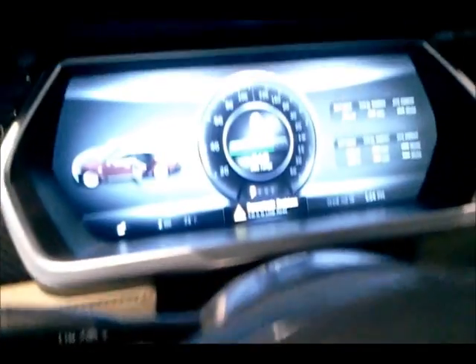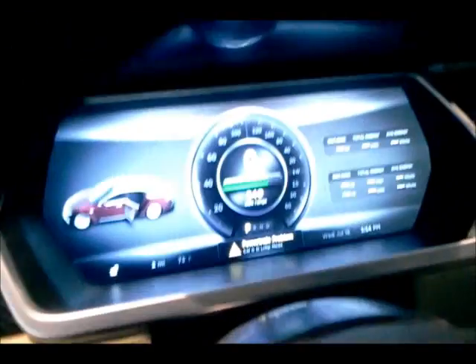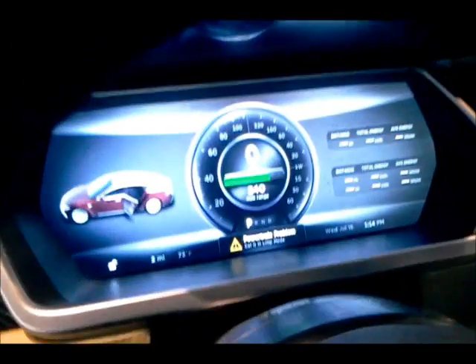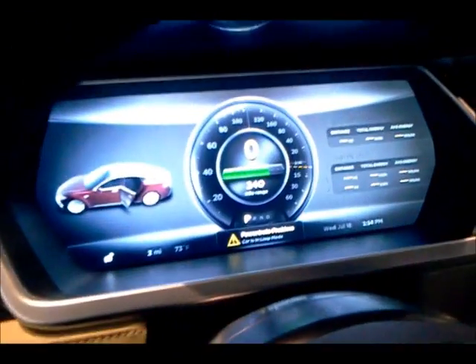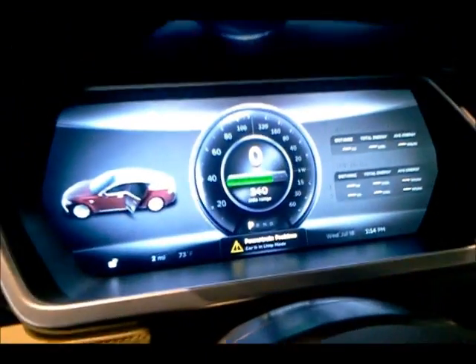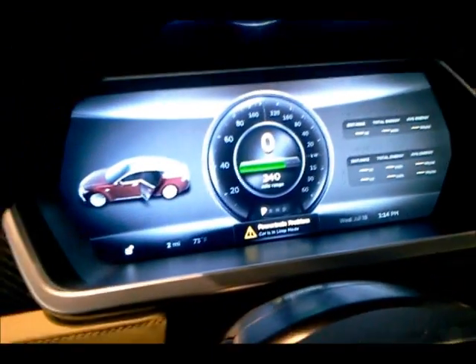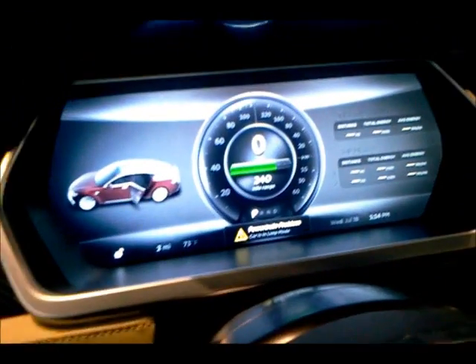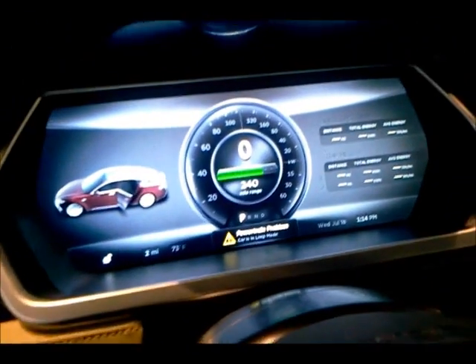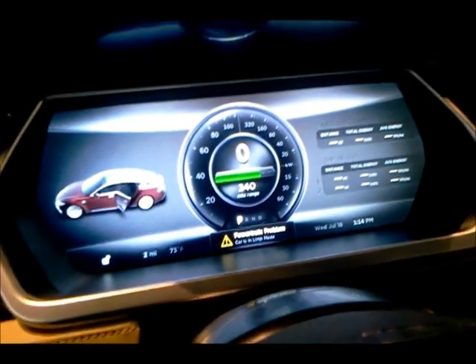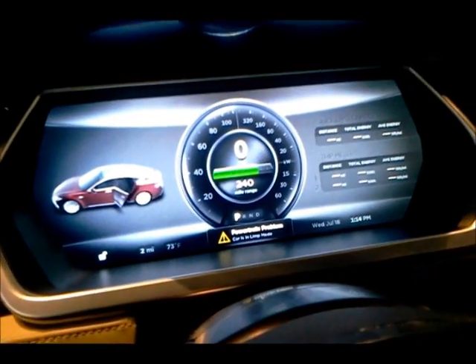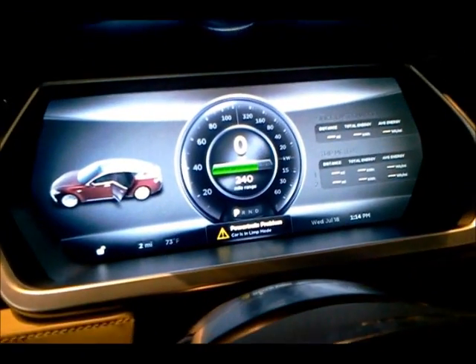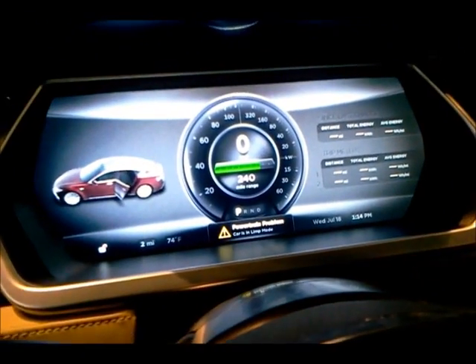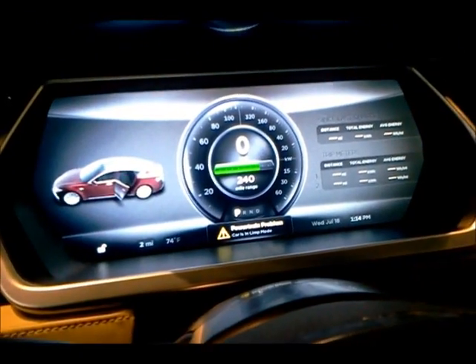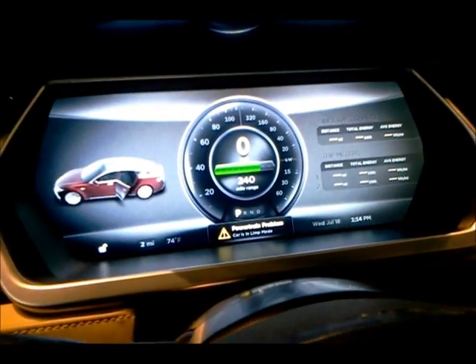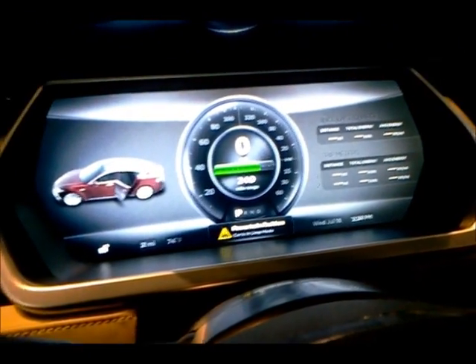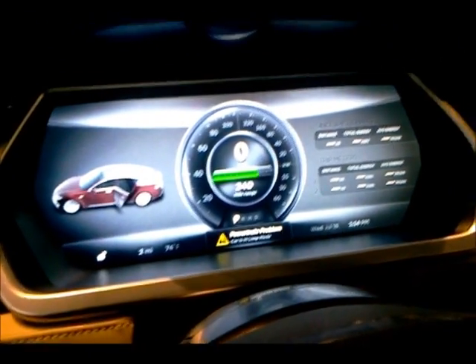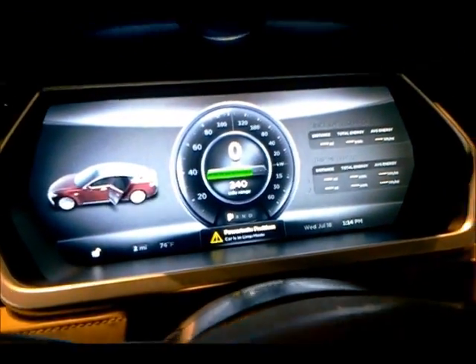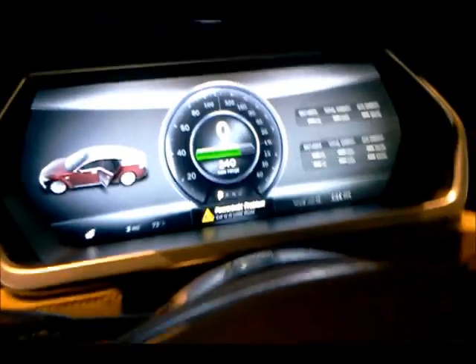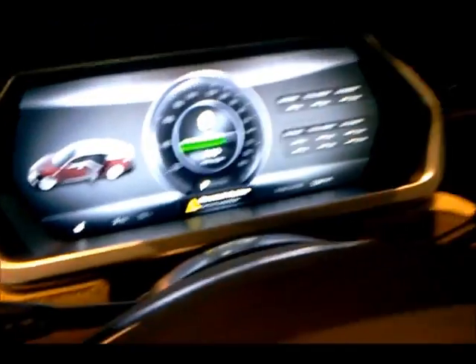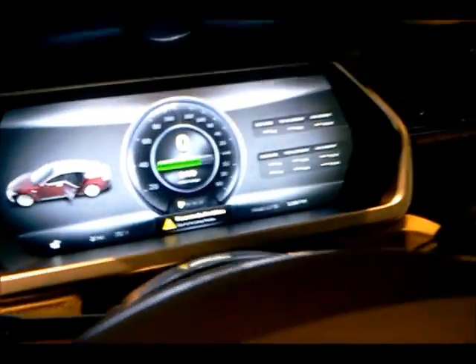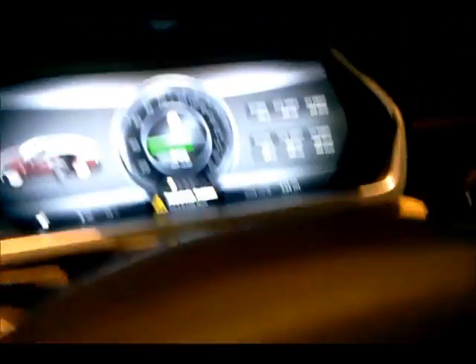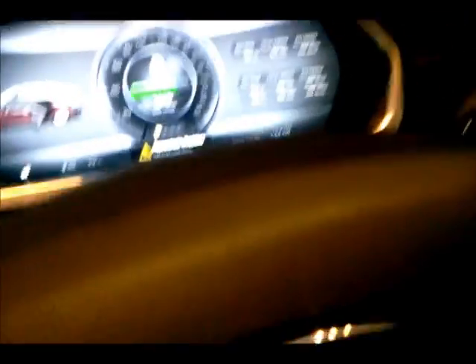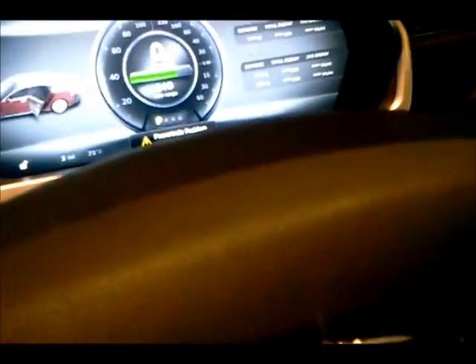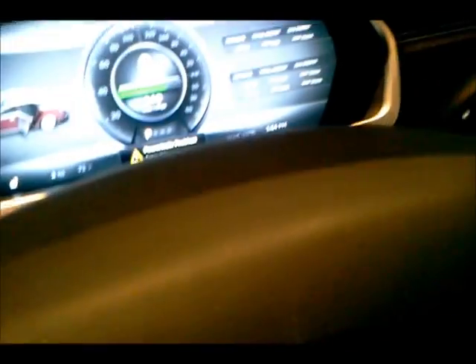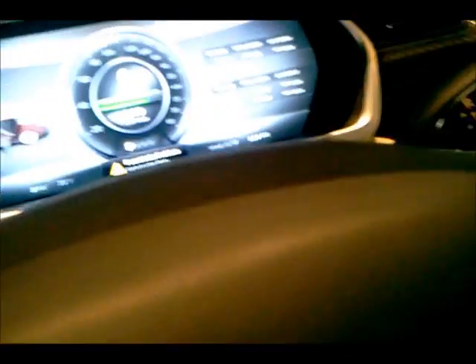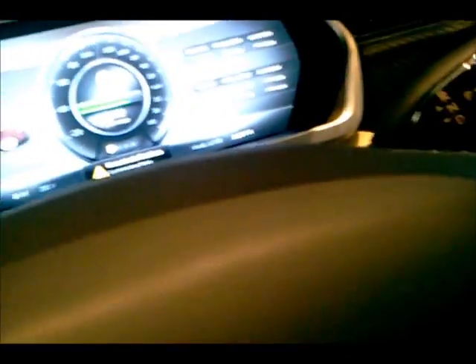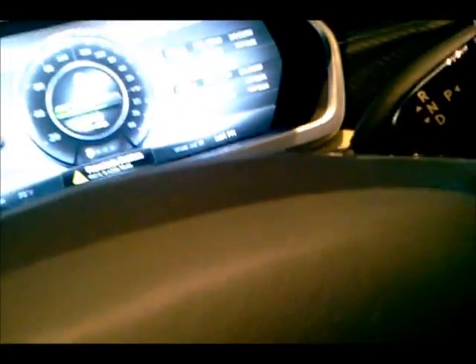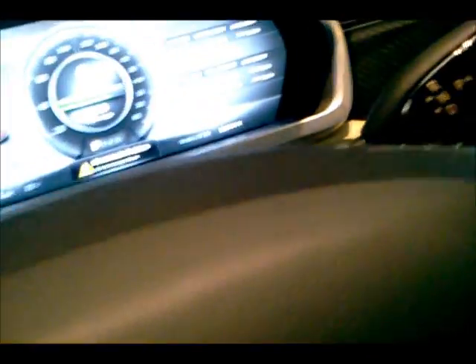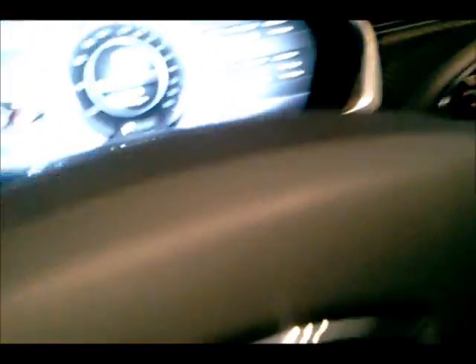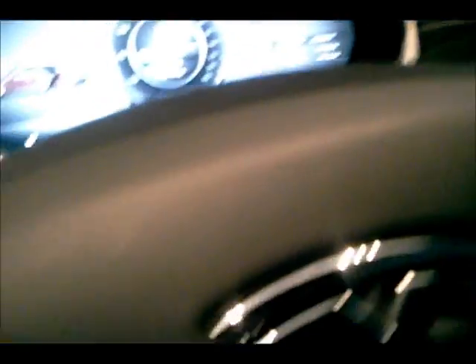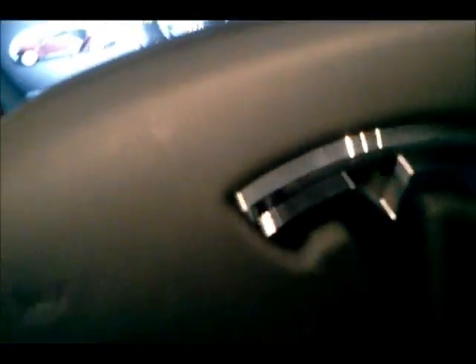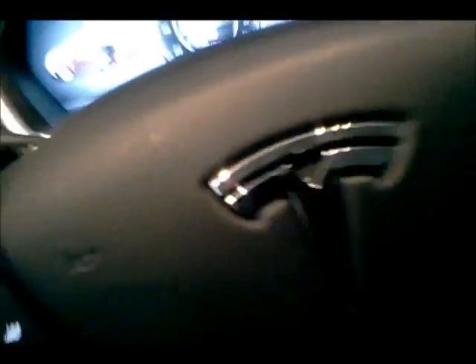And then that turns into a speedometer. Right now this has 240 miles of range.